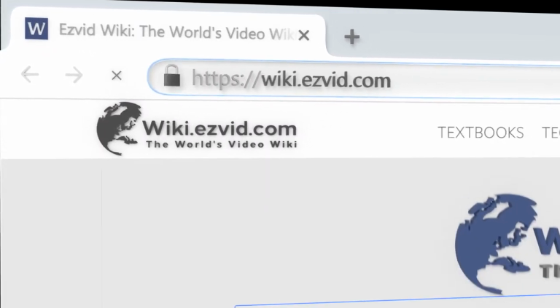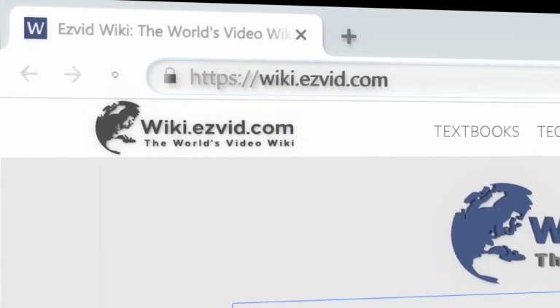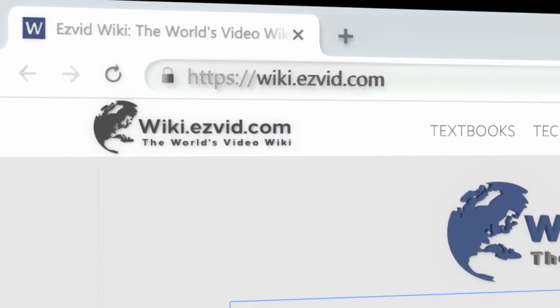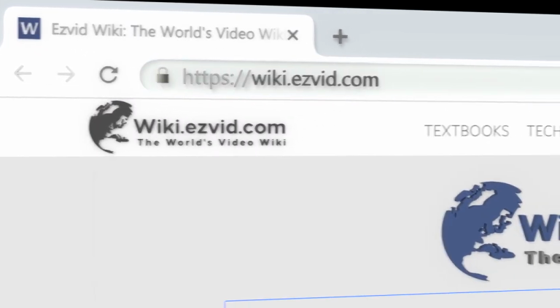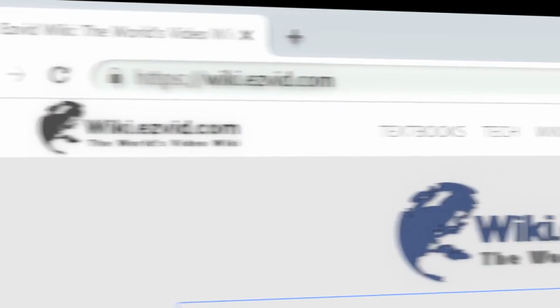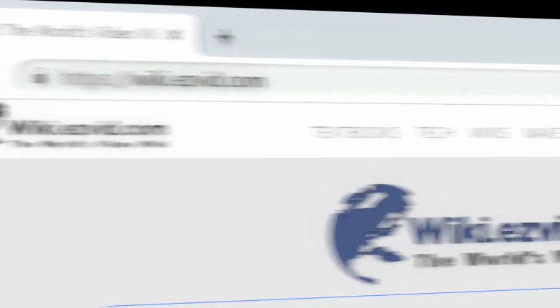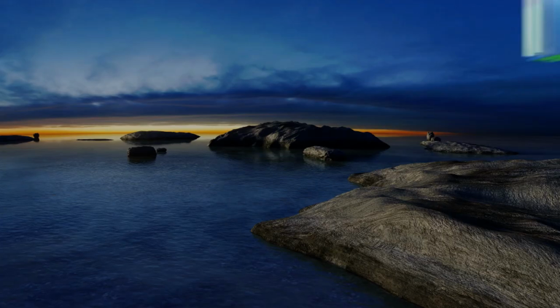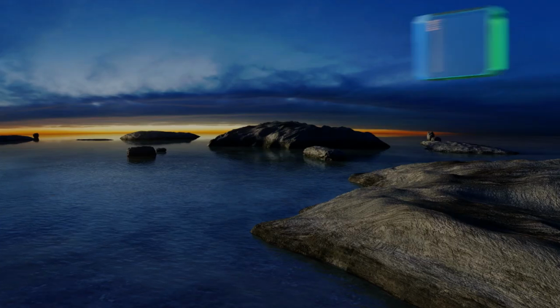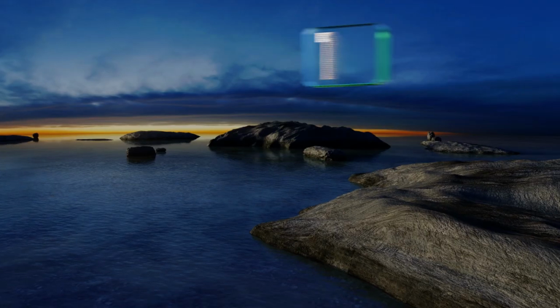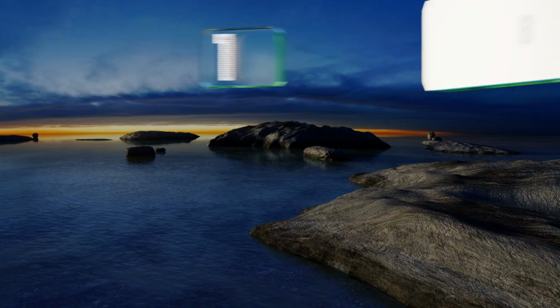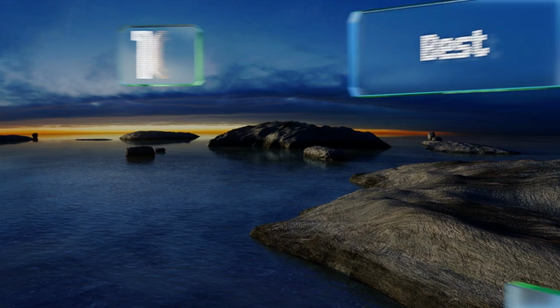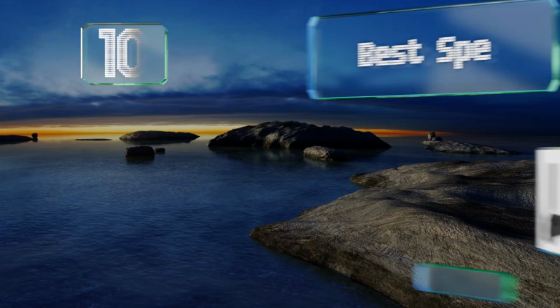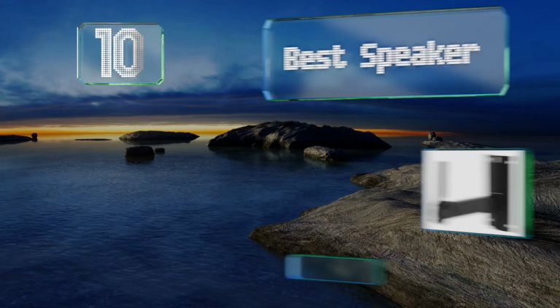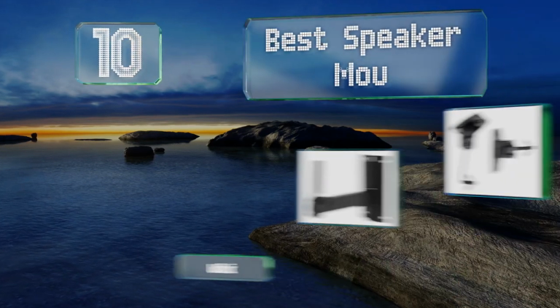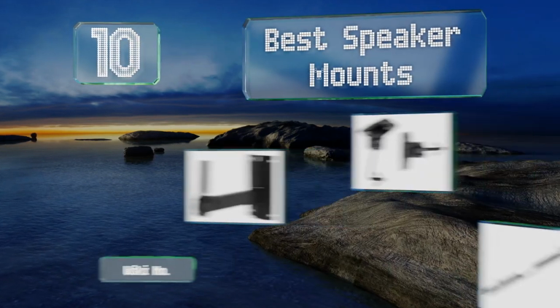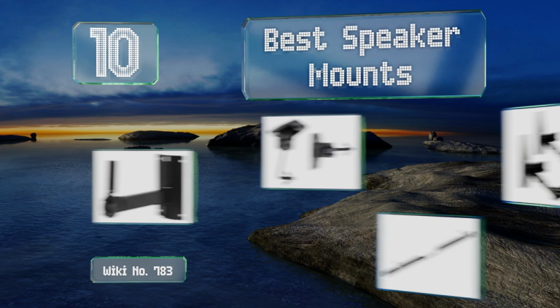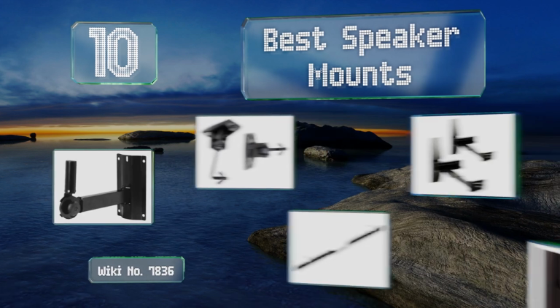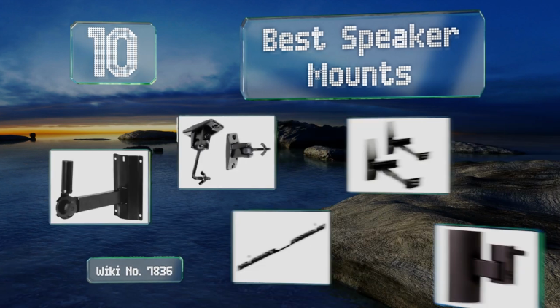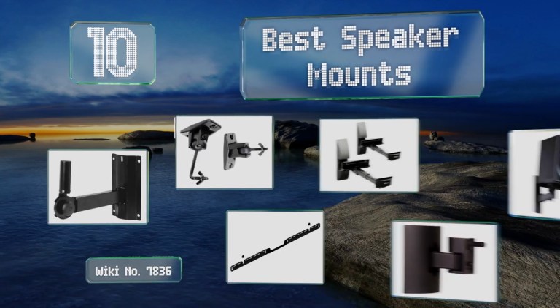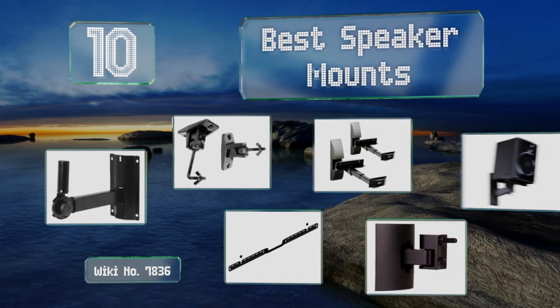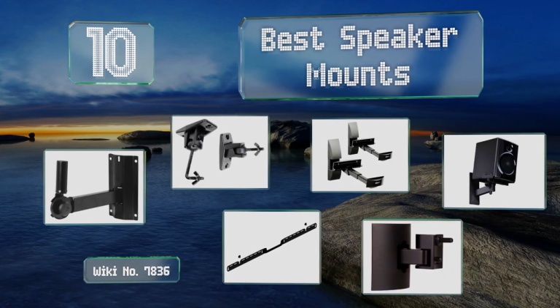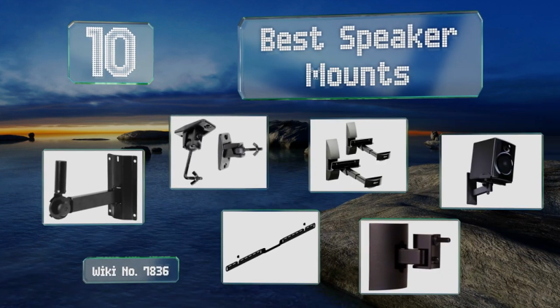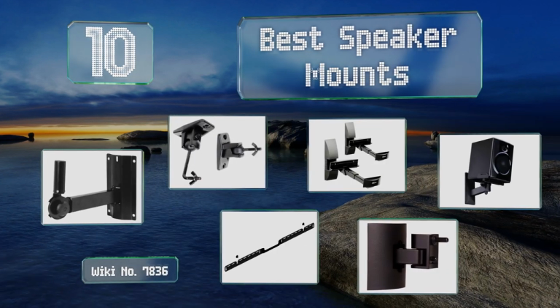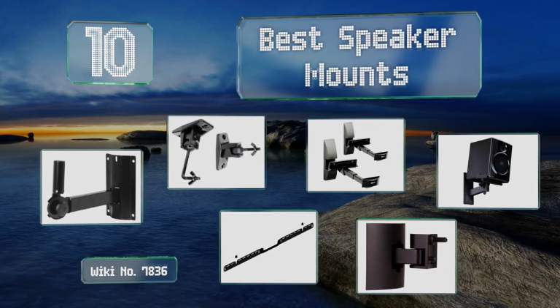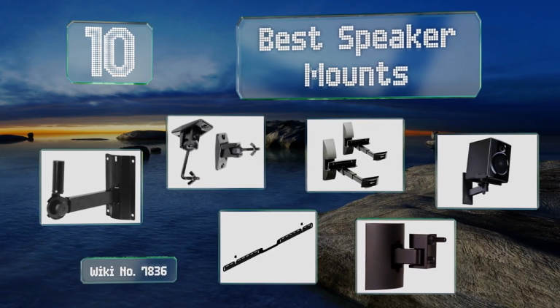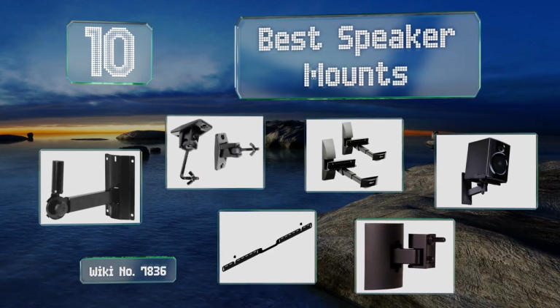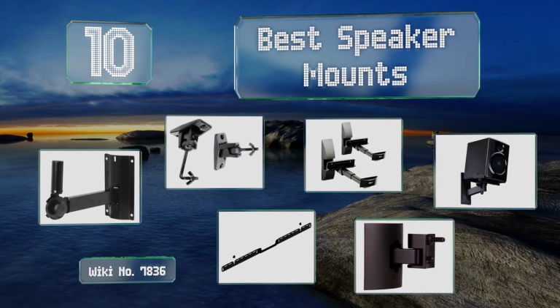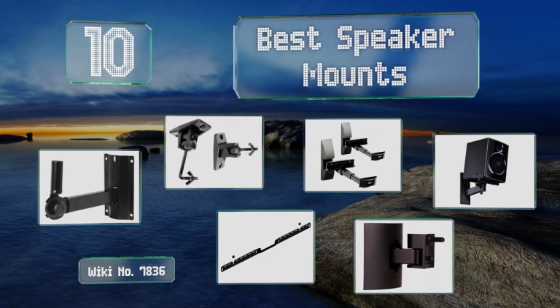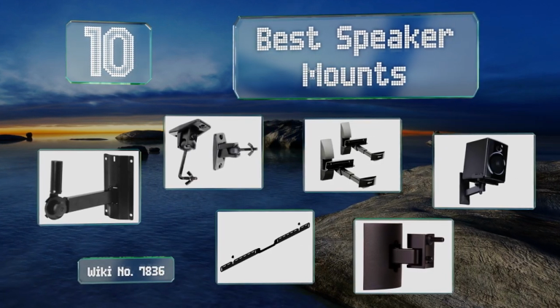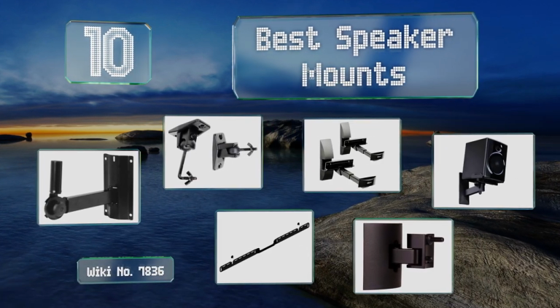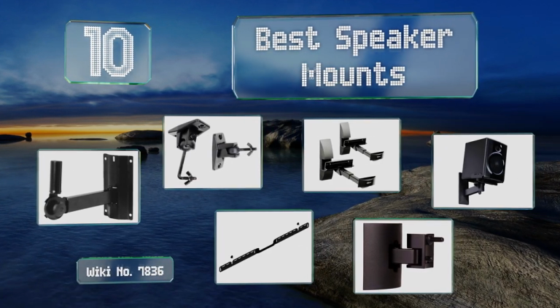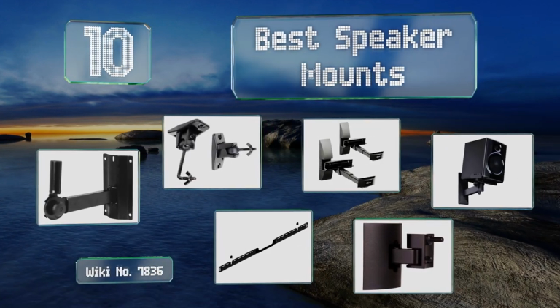EasyVid presents the 10 best speaker mounts. Let's get started with the list.